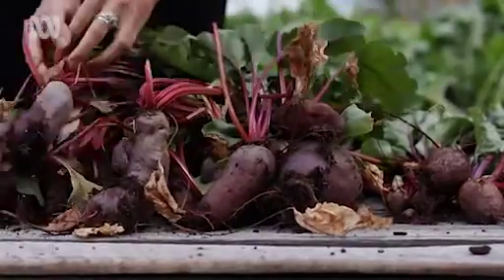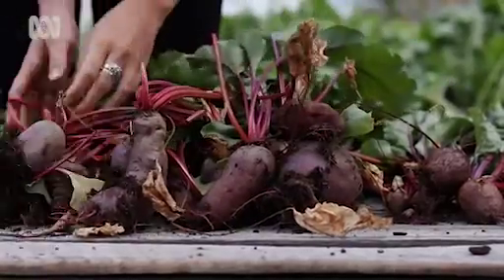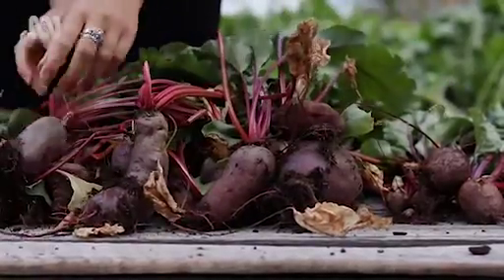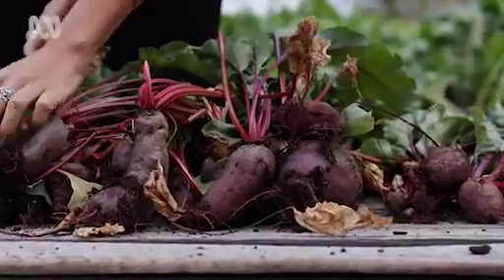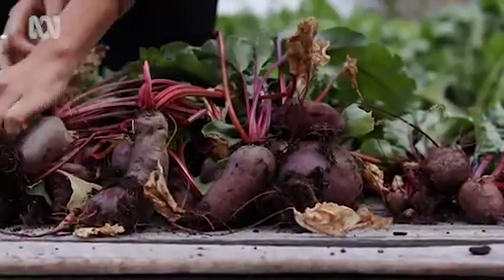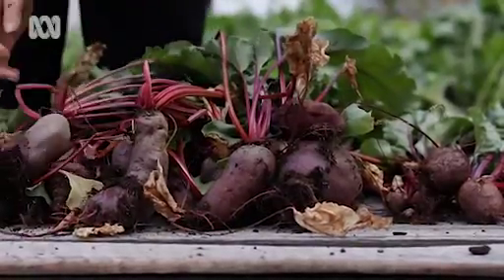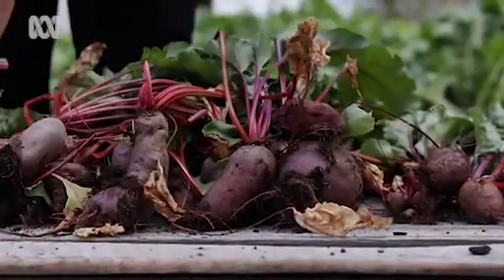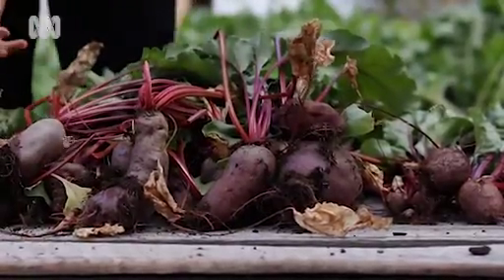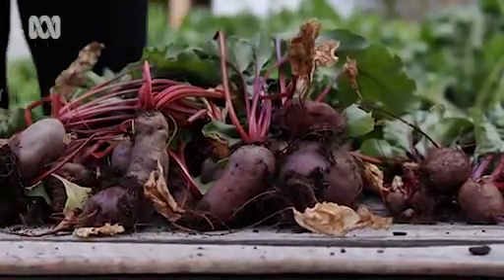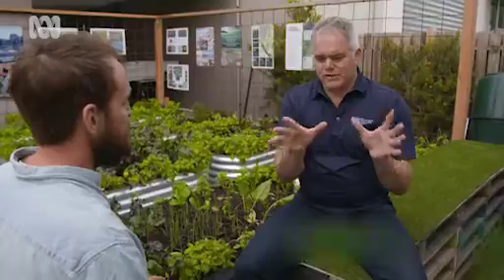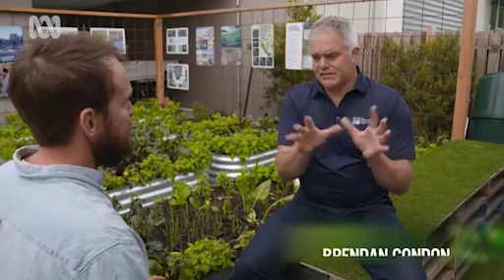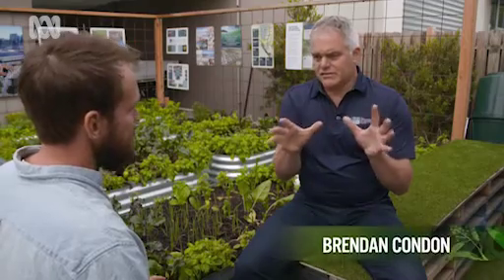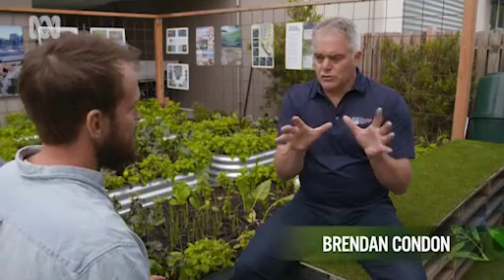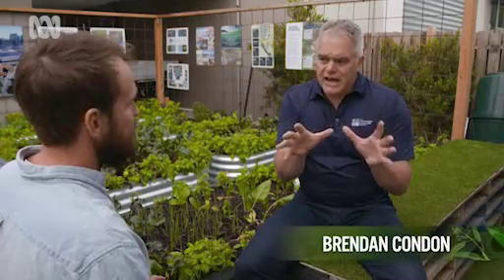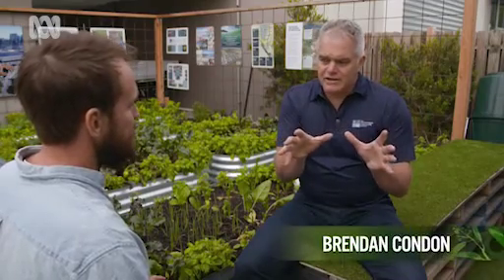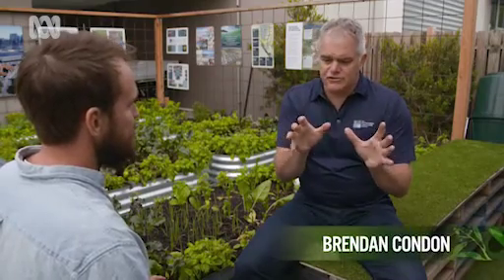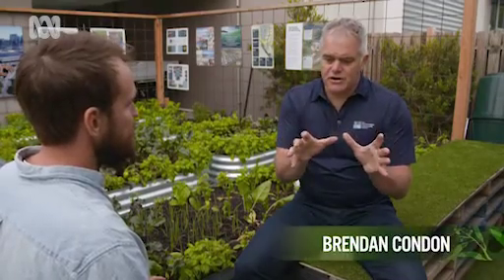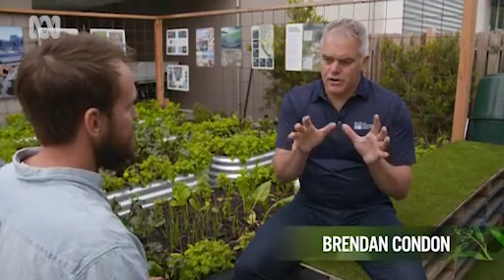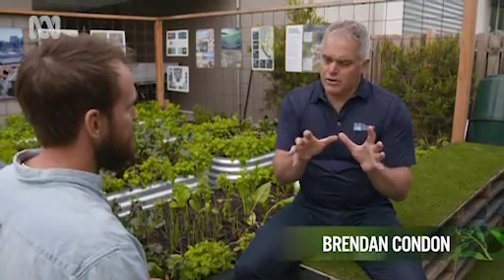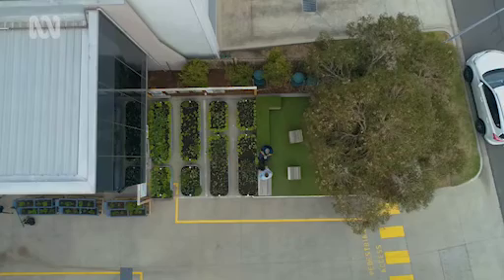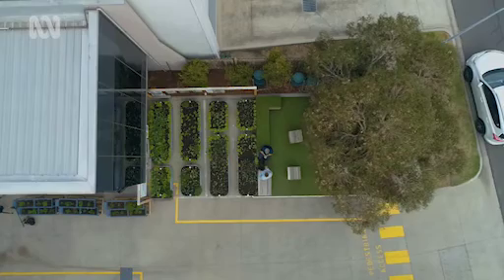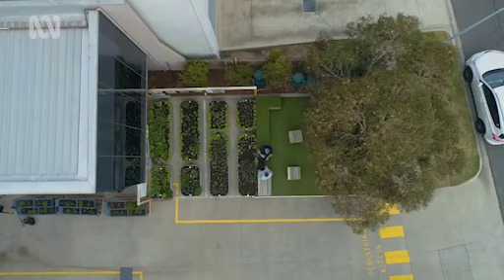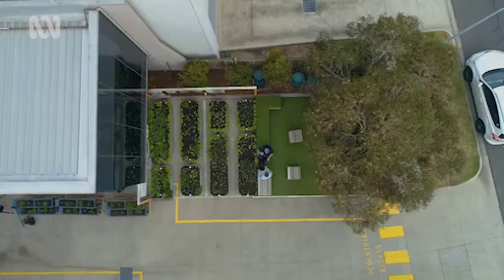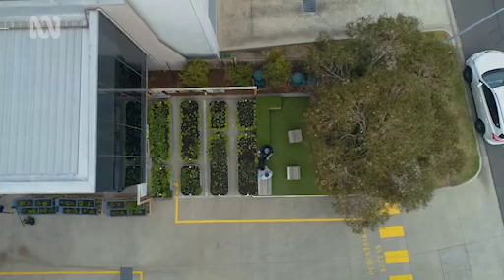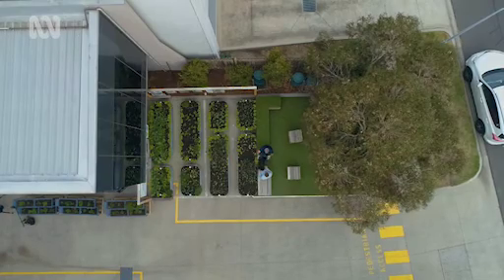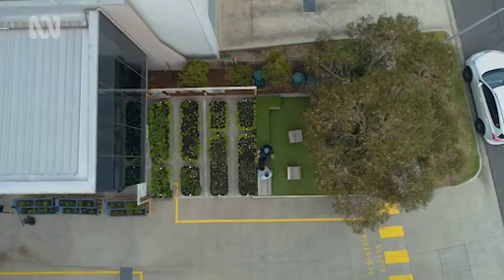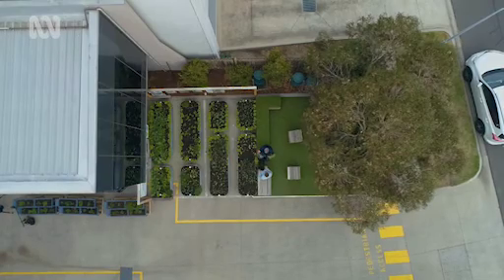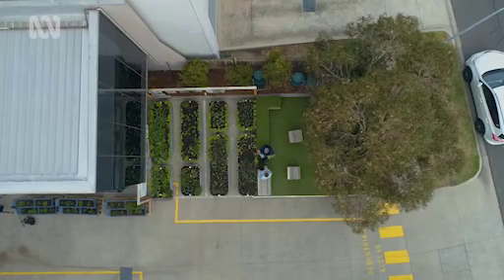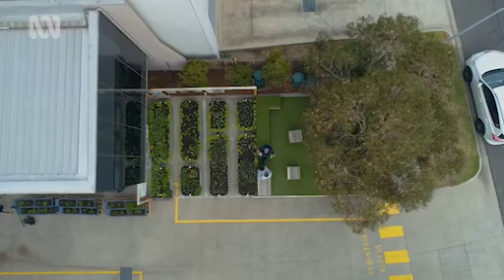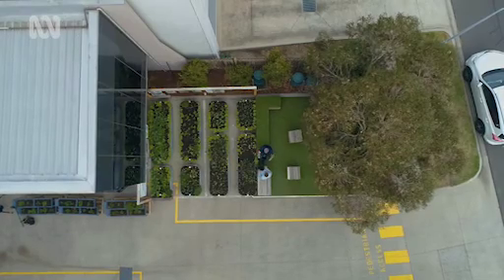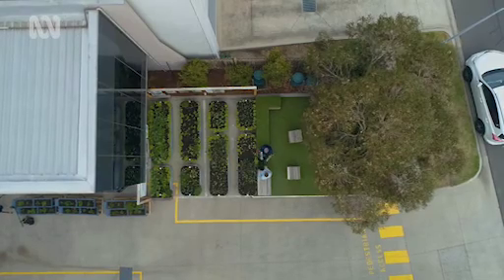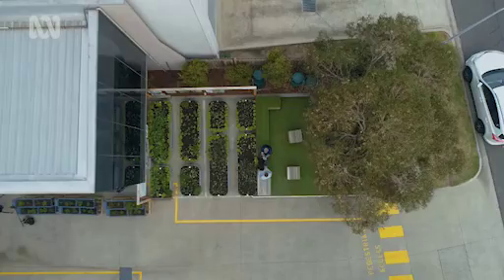Everyone understands how big a car space is, so we set ourselves a little target to try and grow 150 kilos of produce out of one car space in one year.